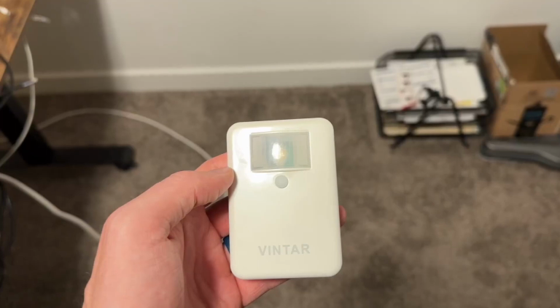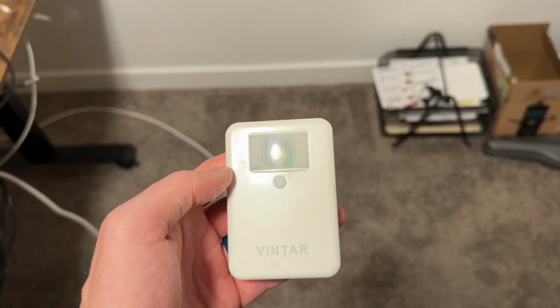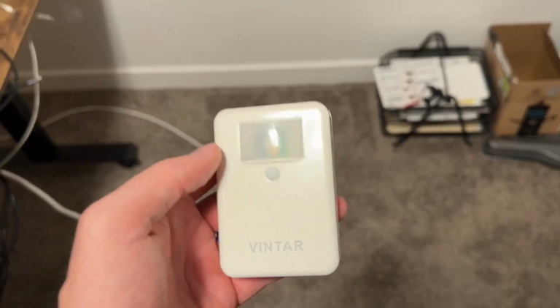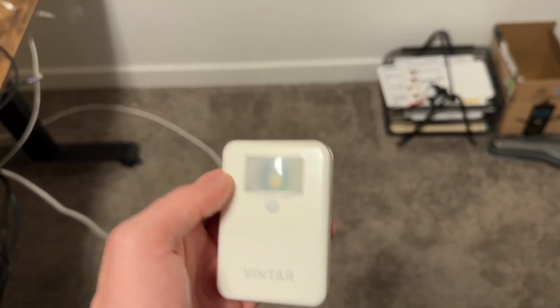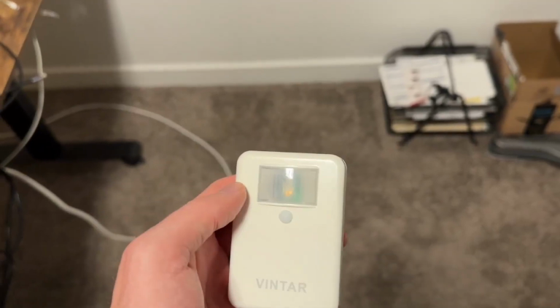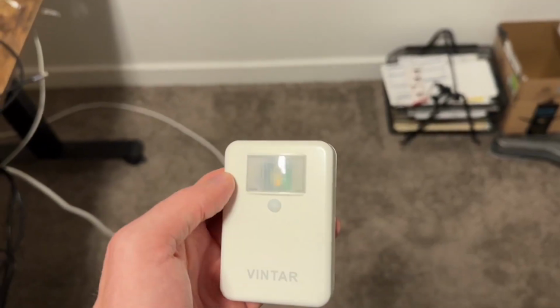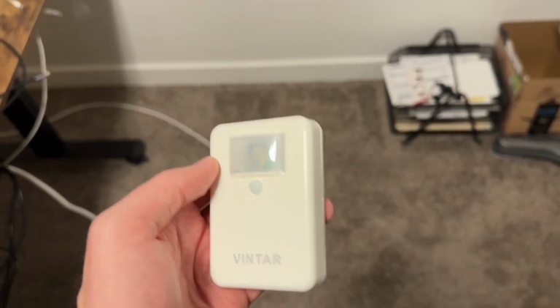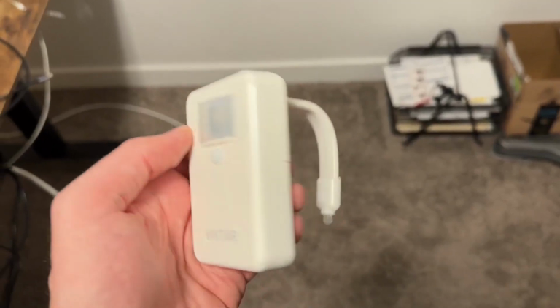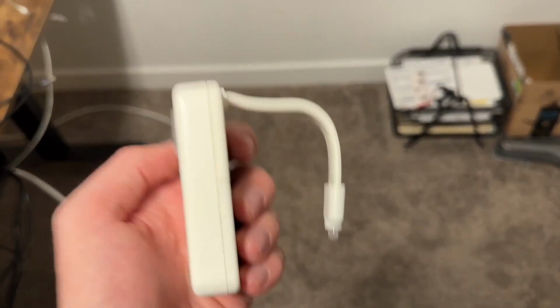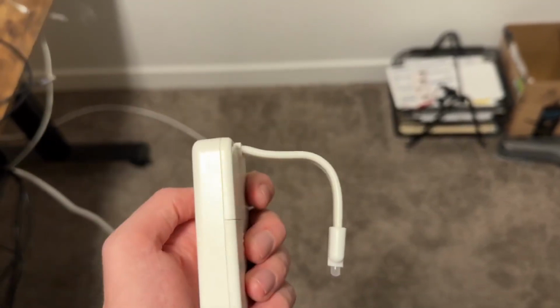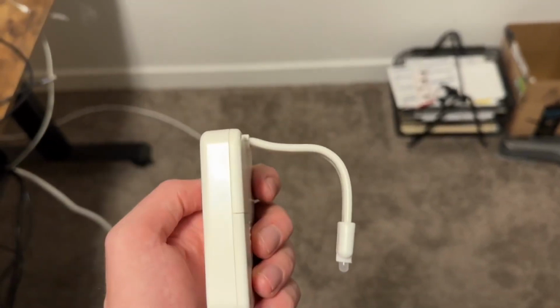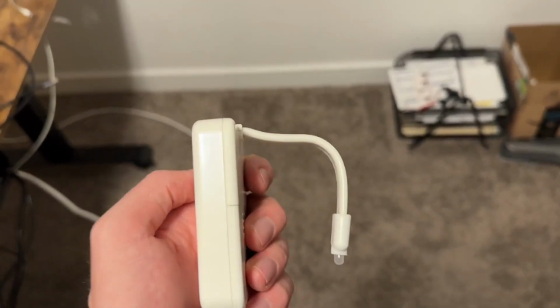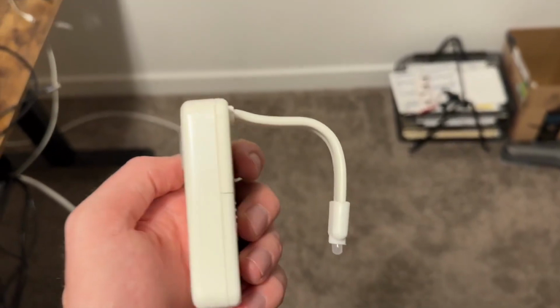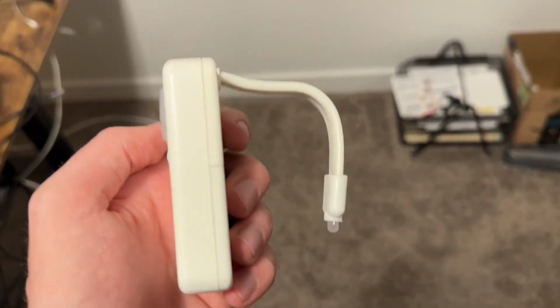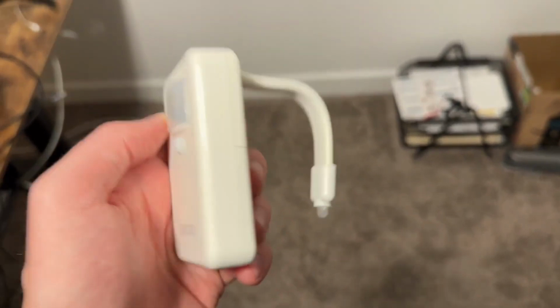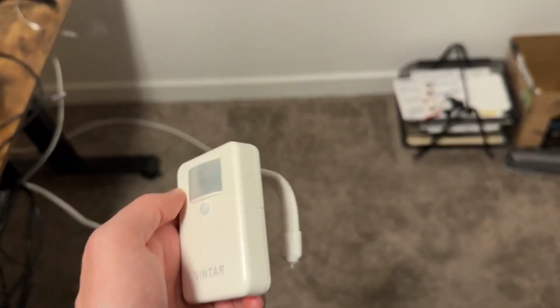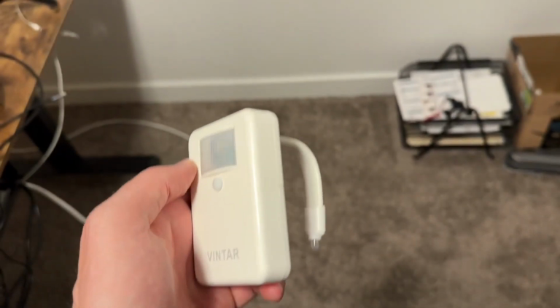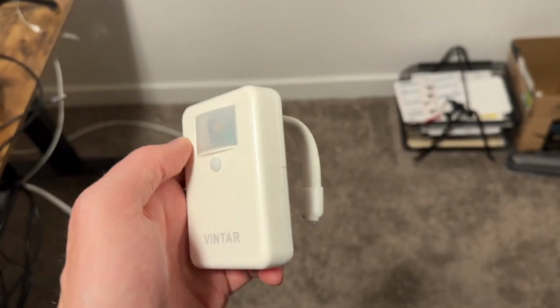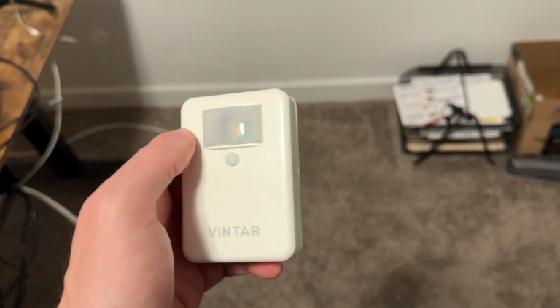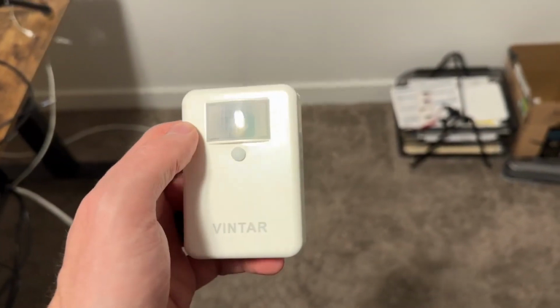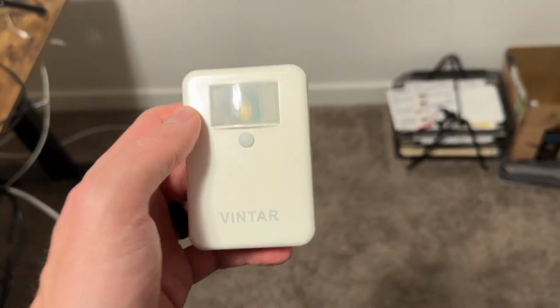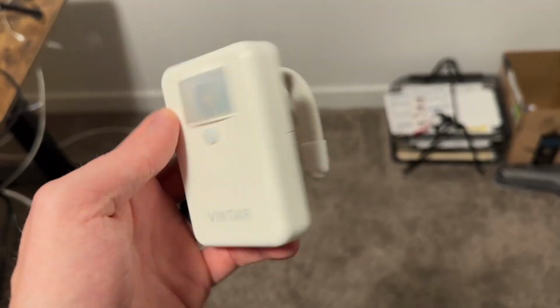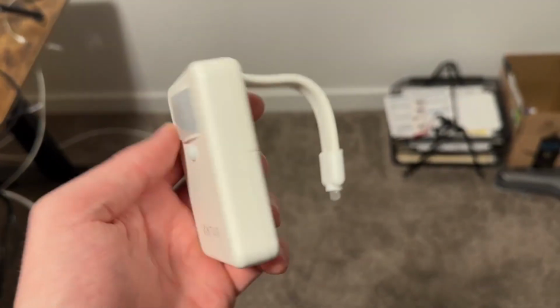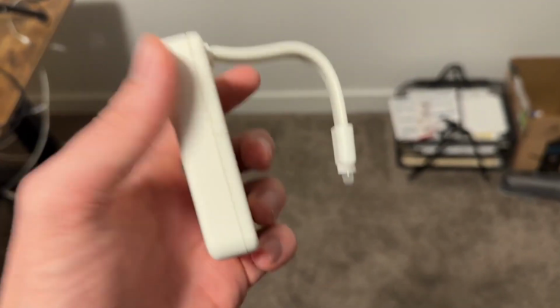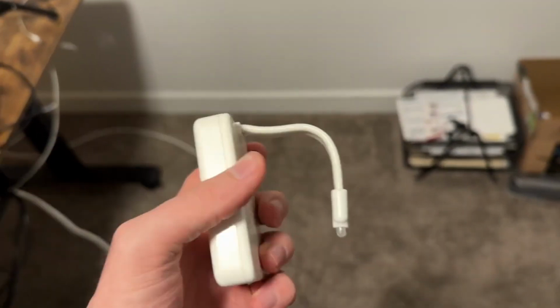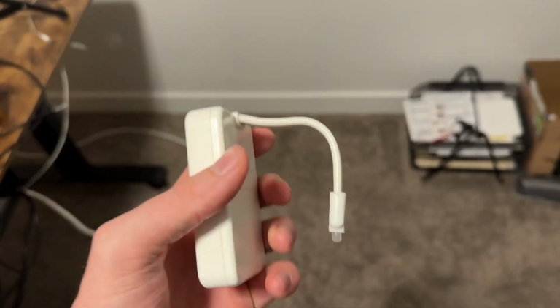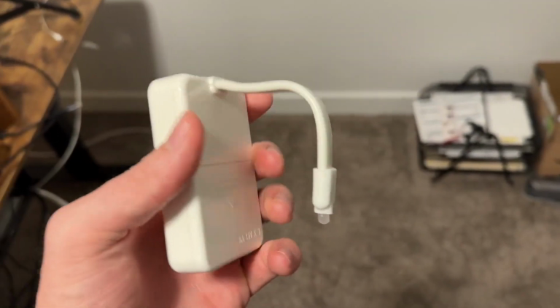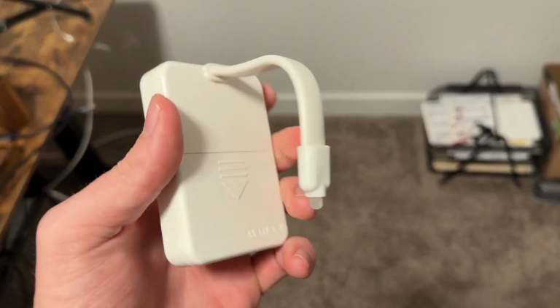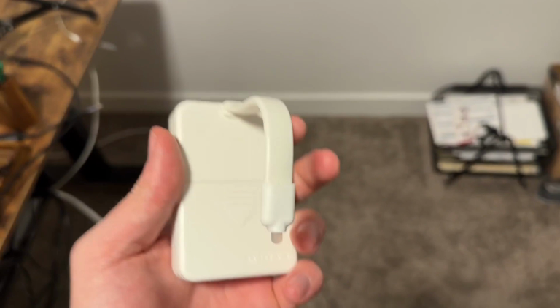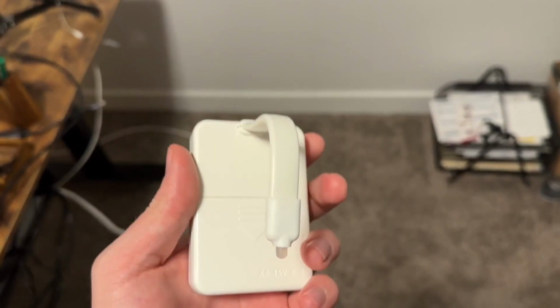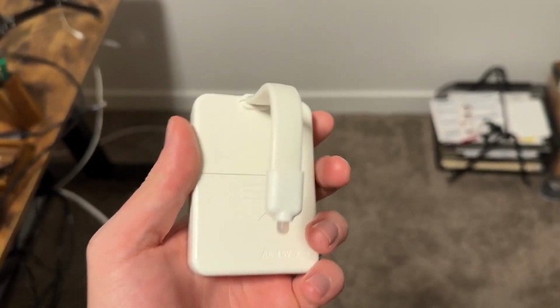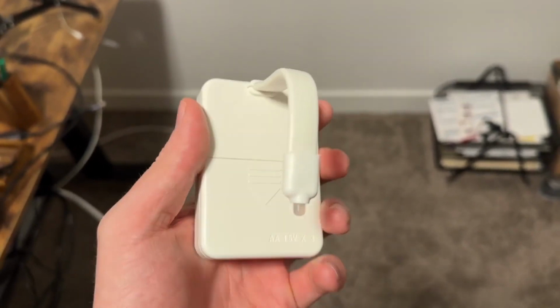So this is the toilet night light. This thing is incredible. I'm going to give you a couple different tips on how to make it last longer, and also a review and demonstration.